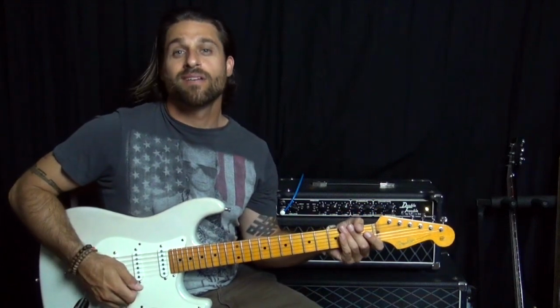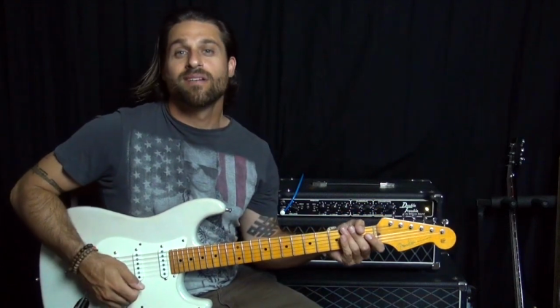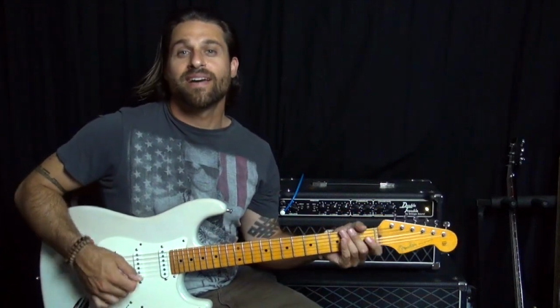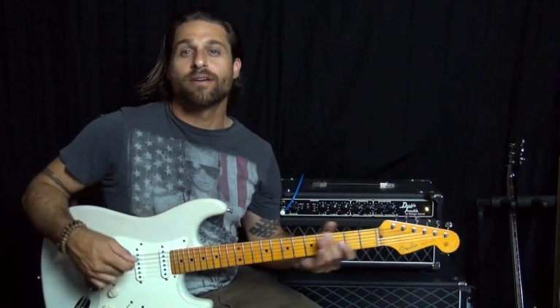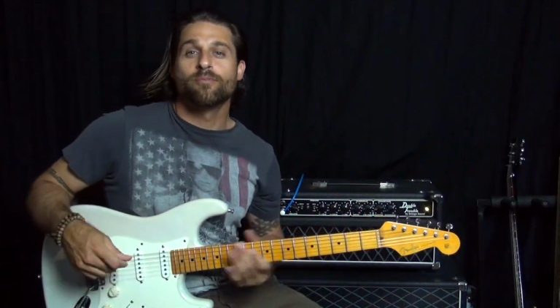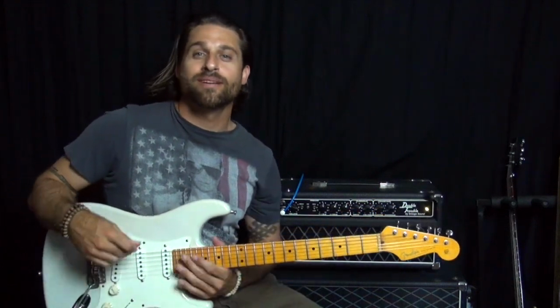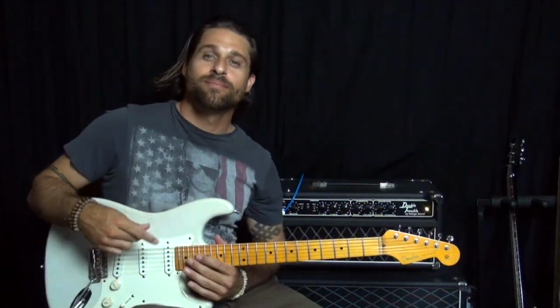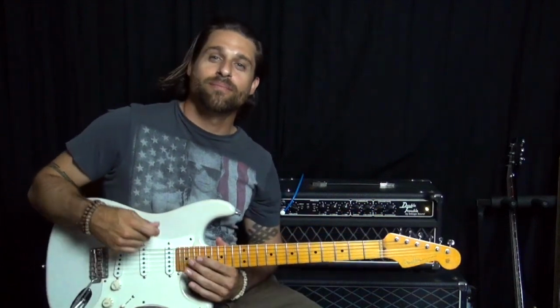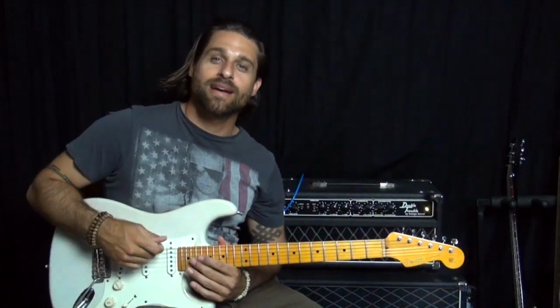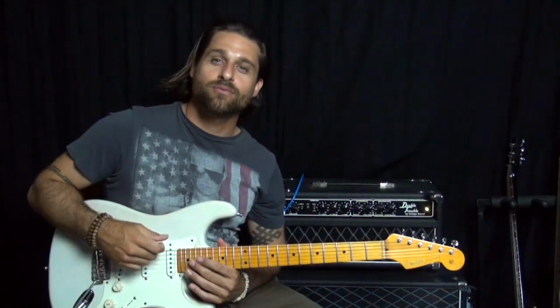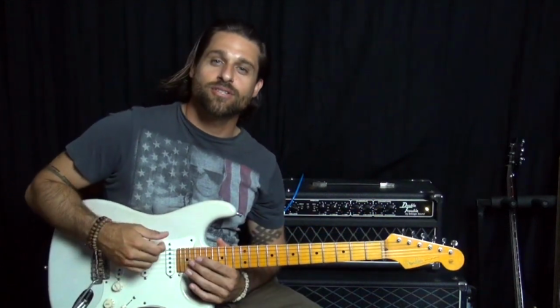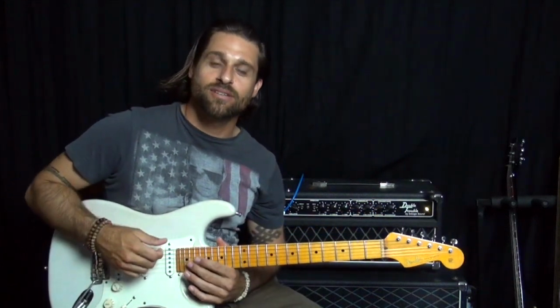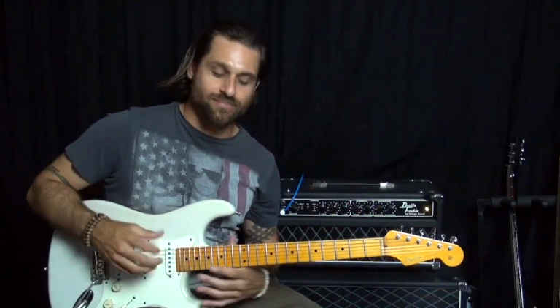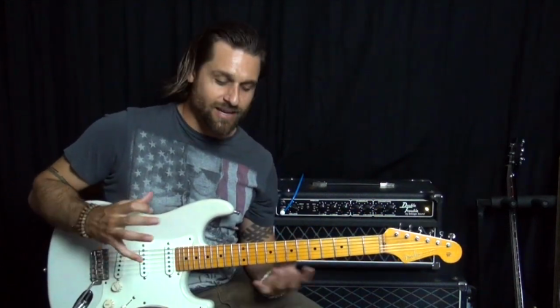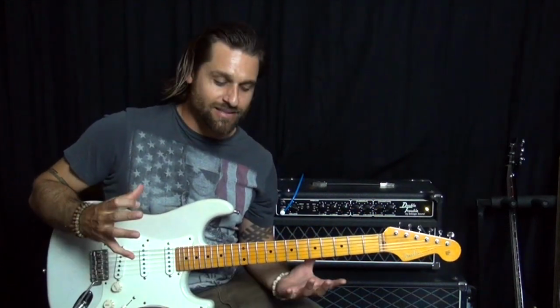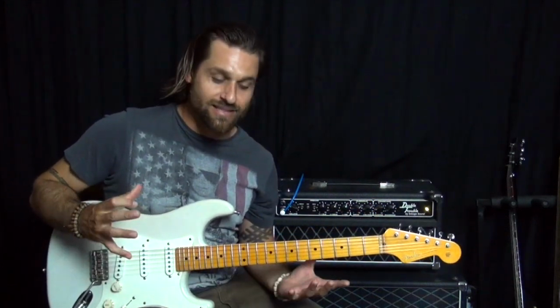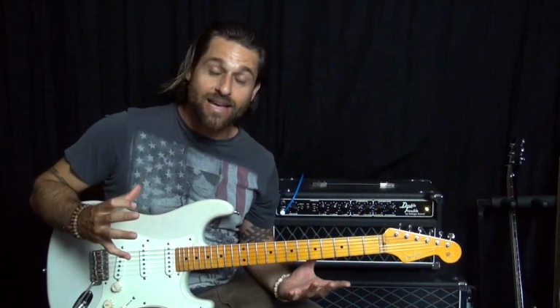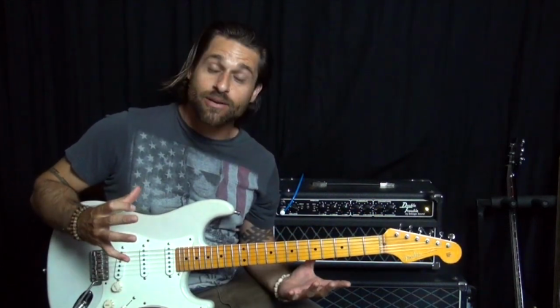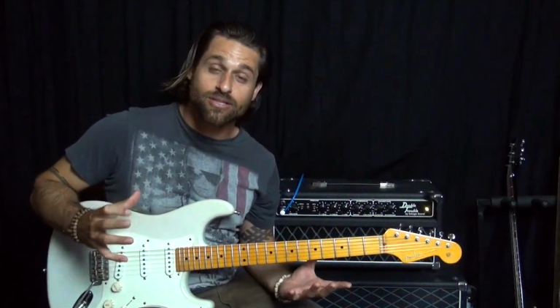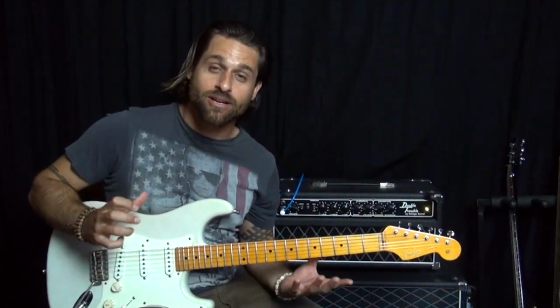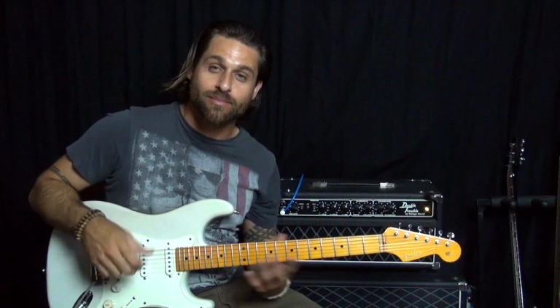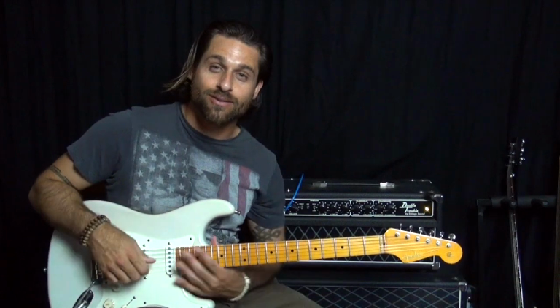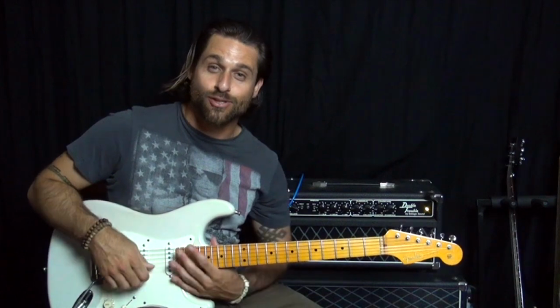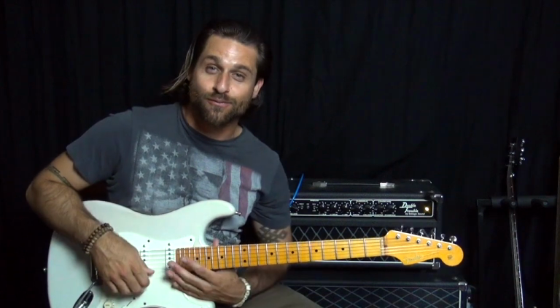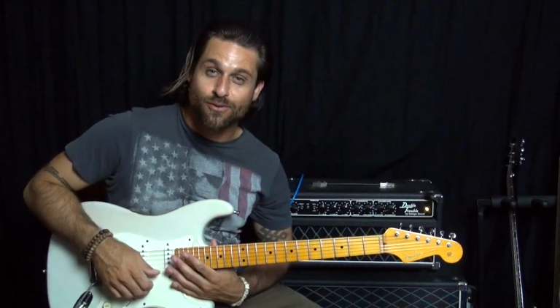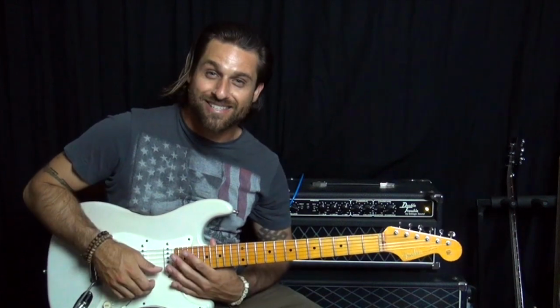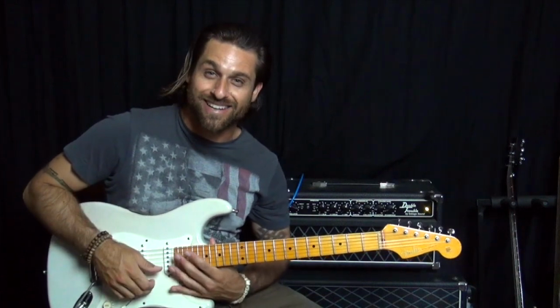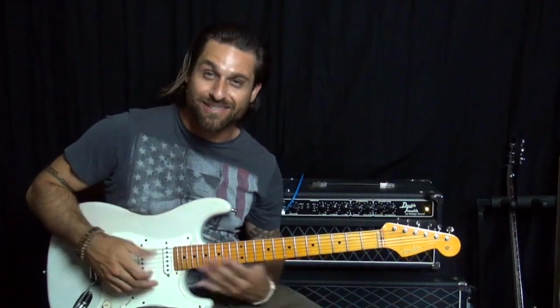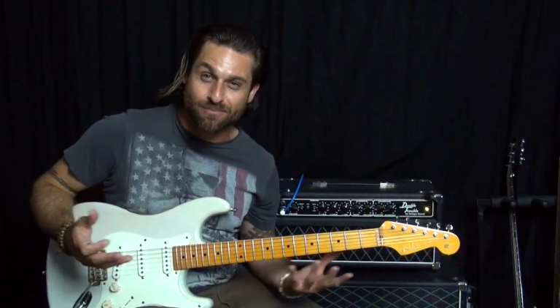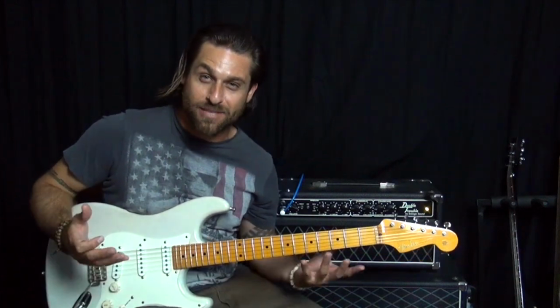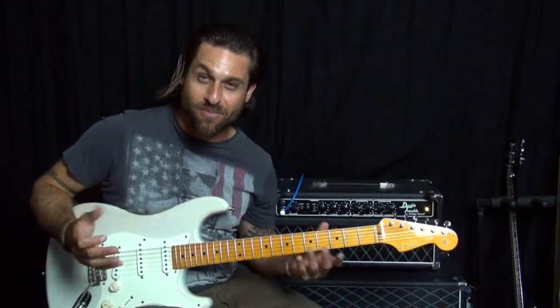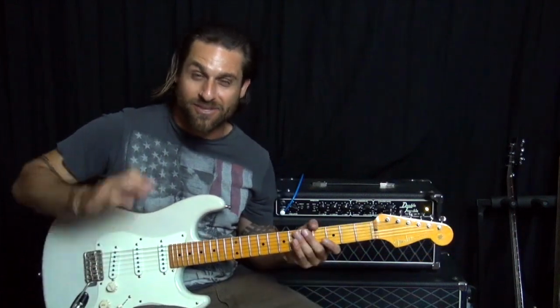Hey there everybody, Max Rich here, and today we are talking about Surfing USA by the Beach Boys.